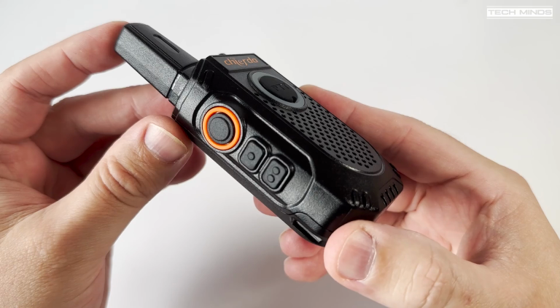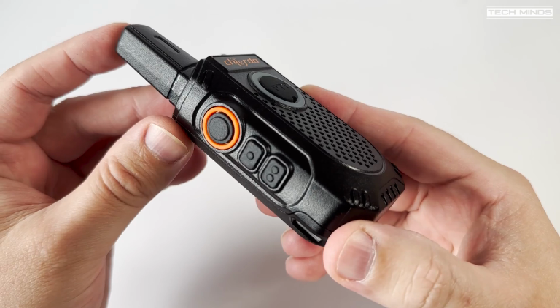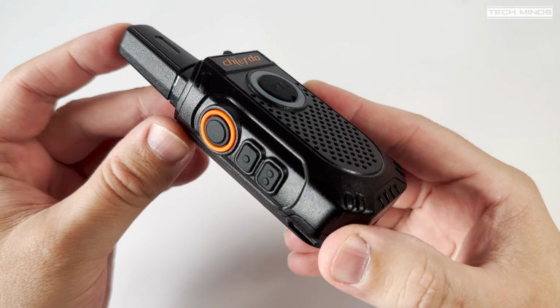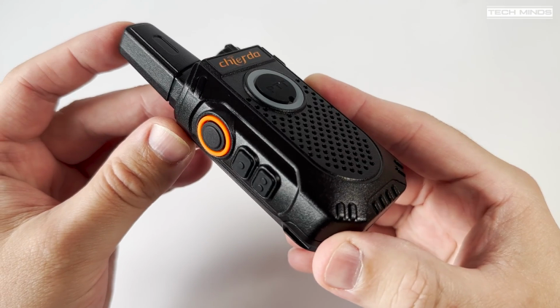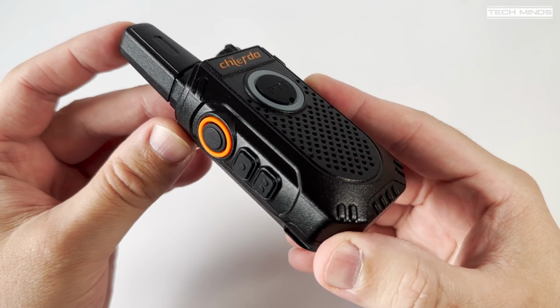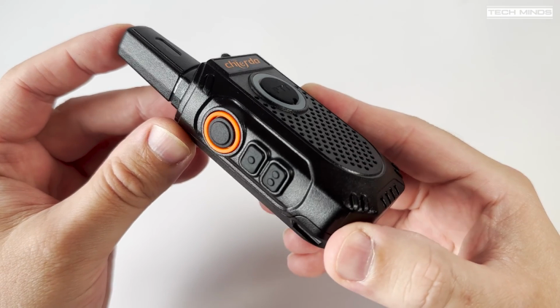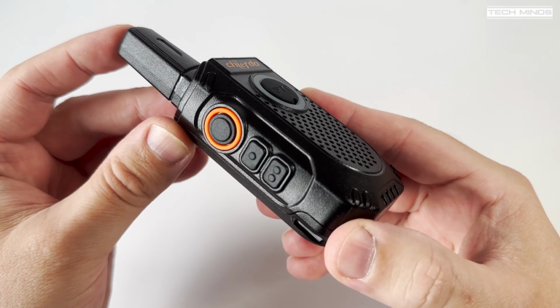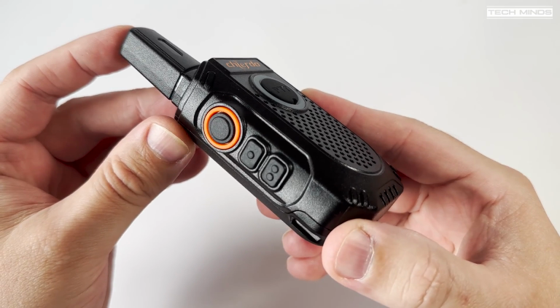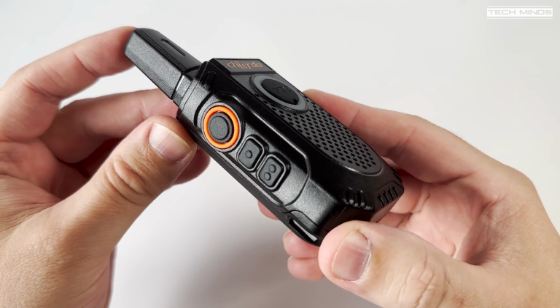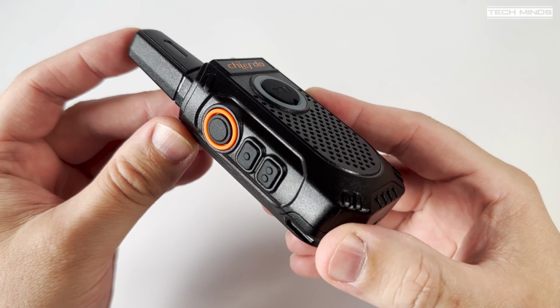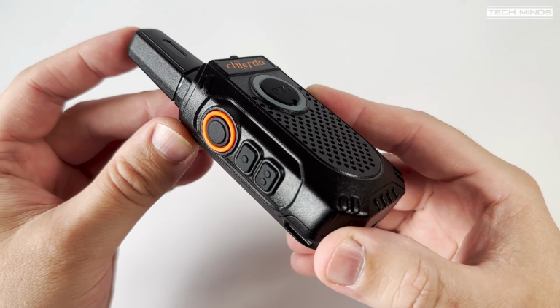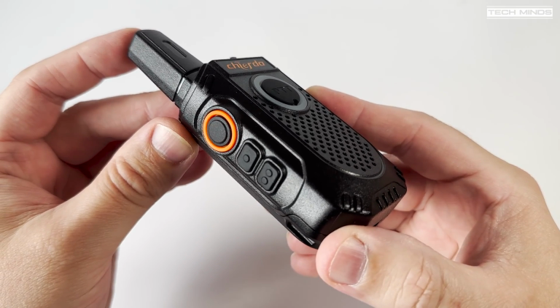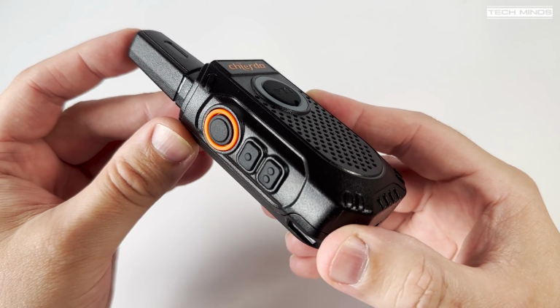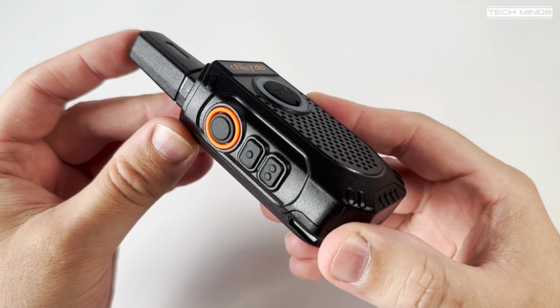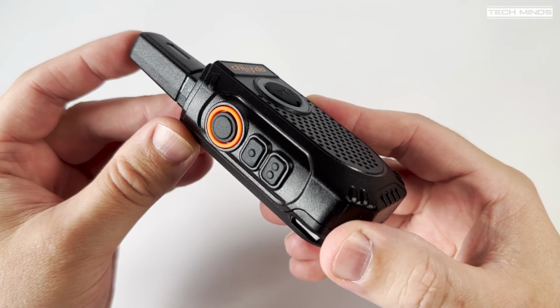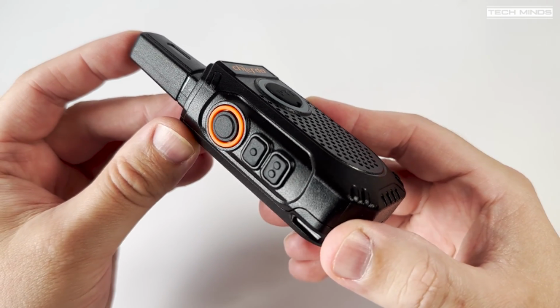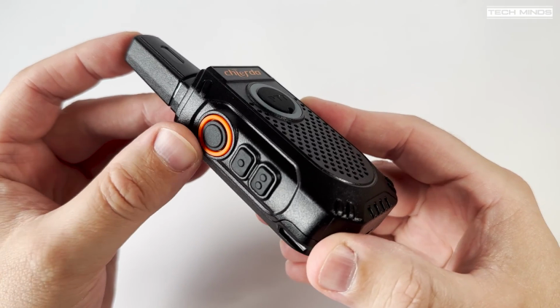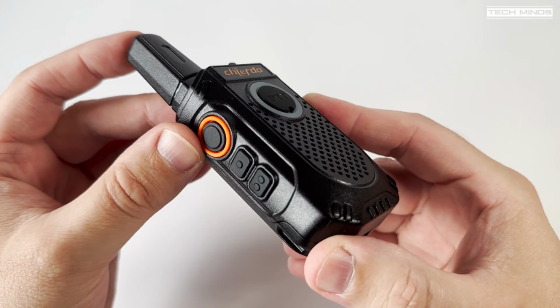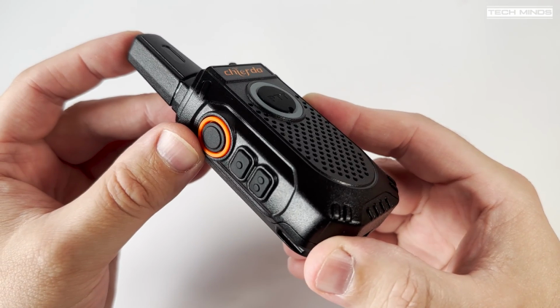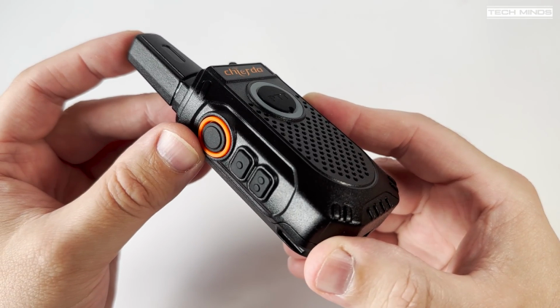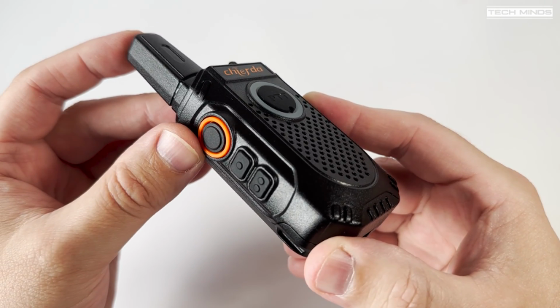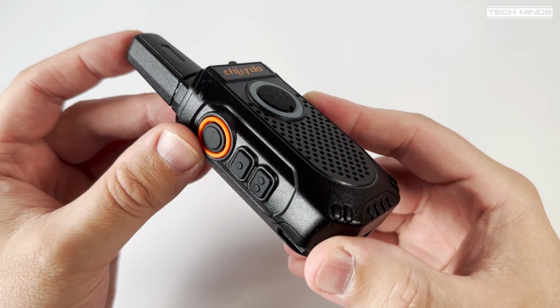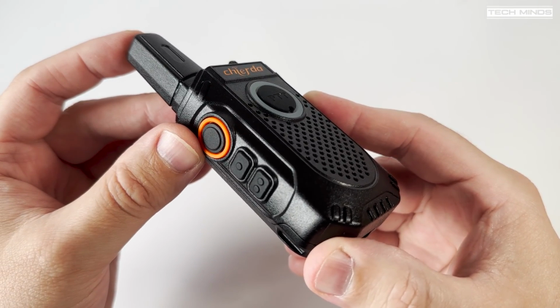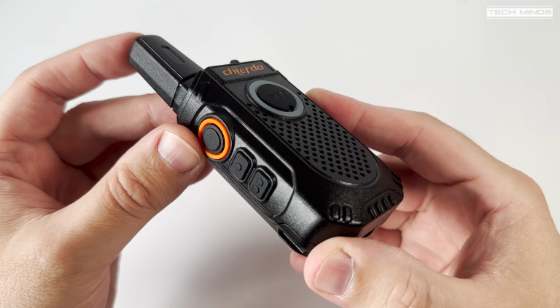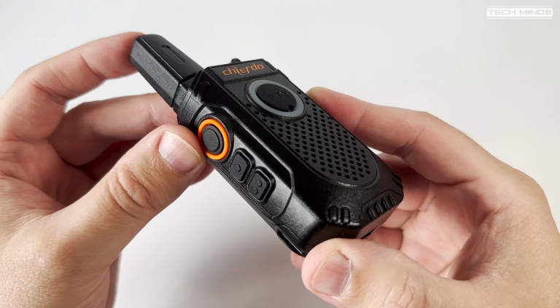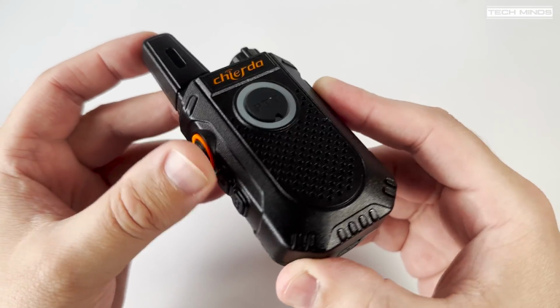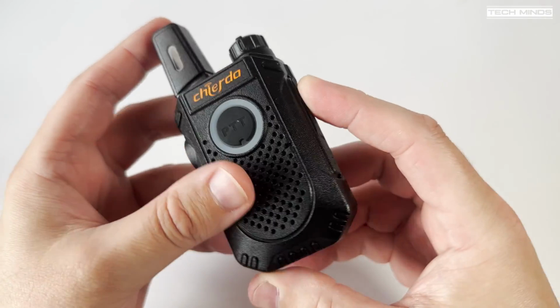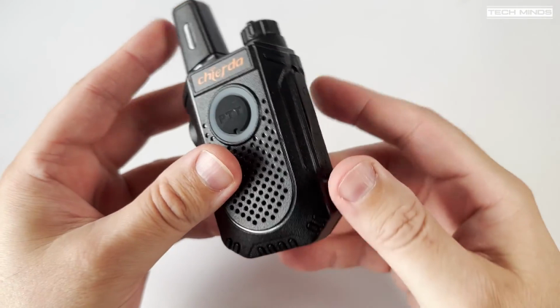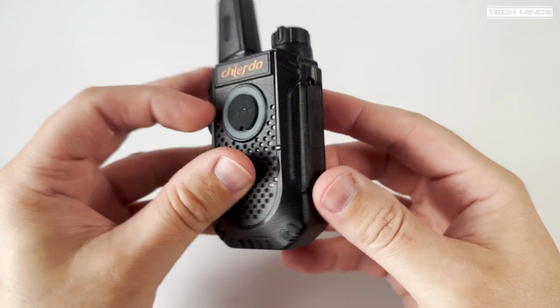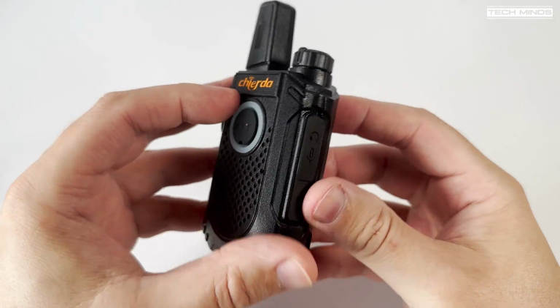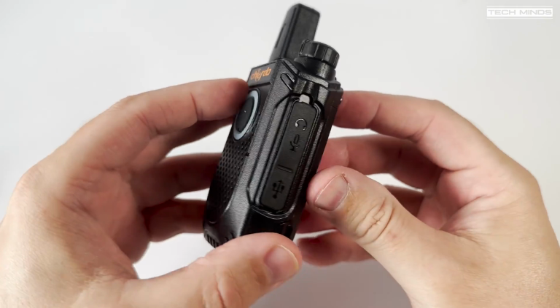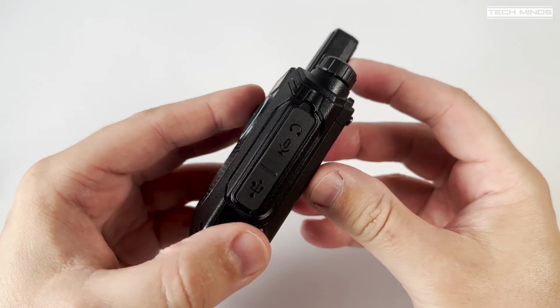On the left side of the radio we find a PTT and two function buttons which can be reprogrammed in software.